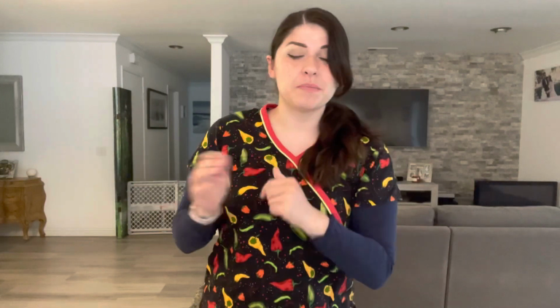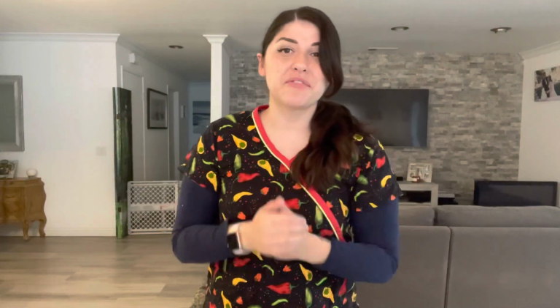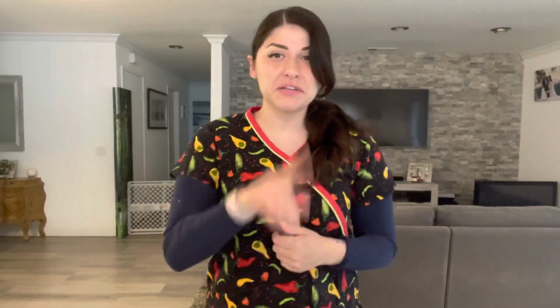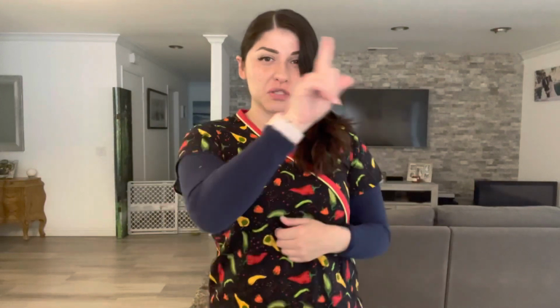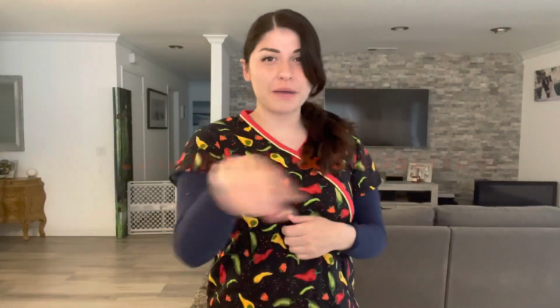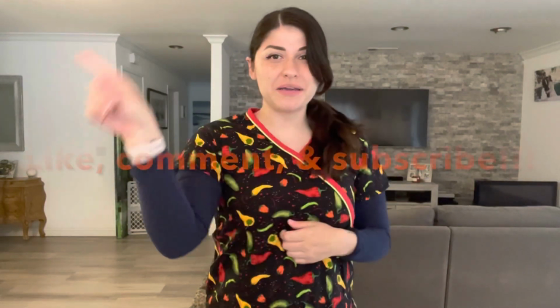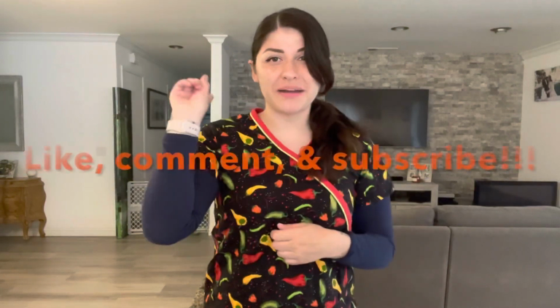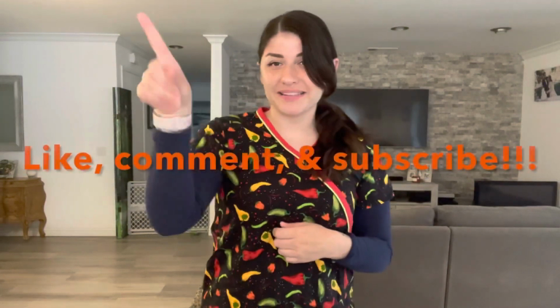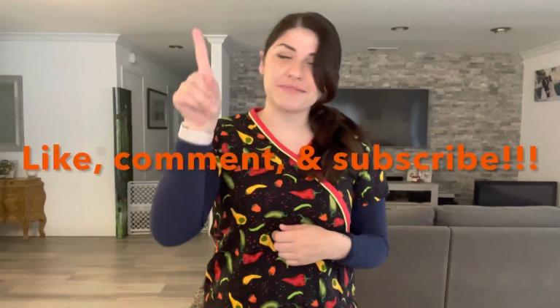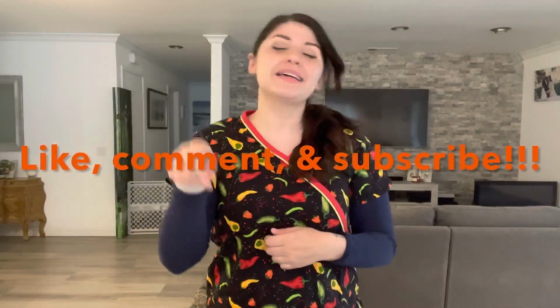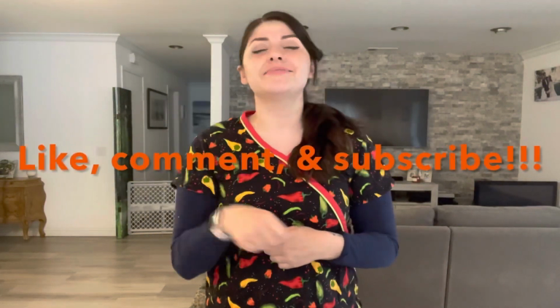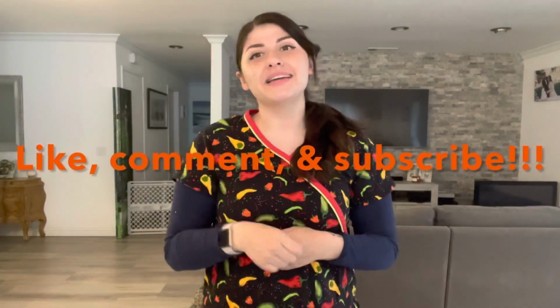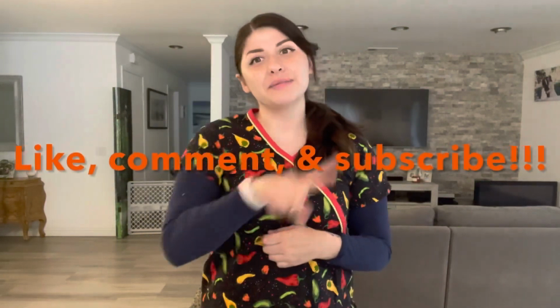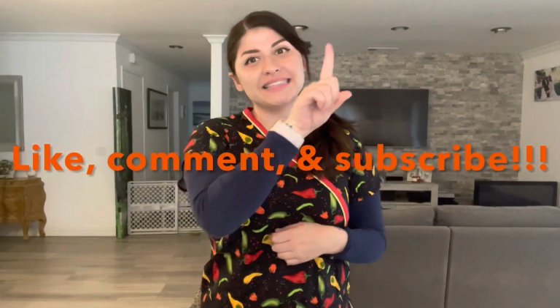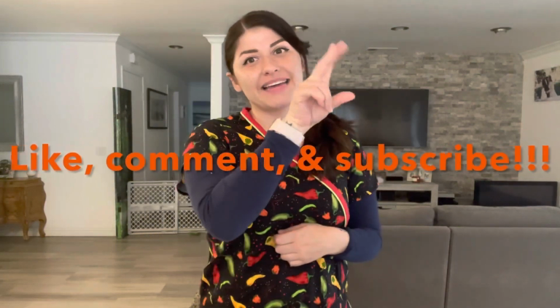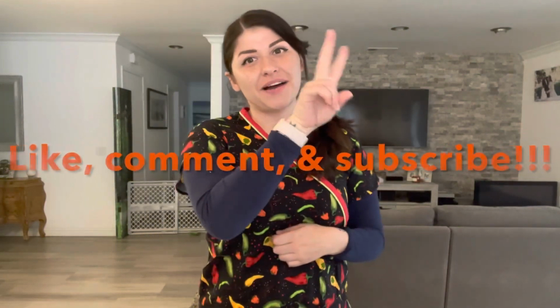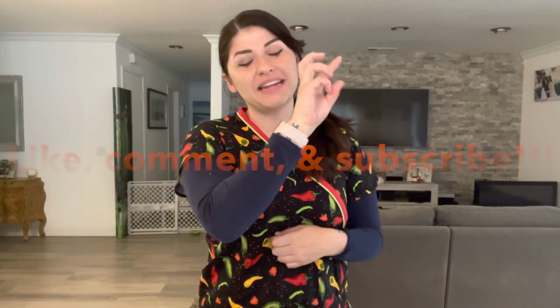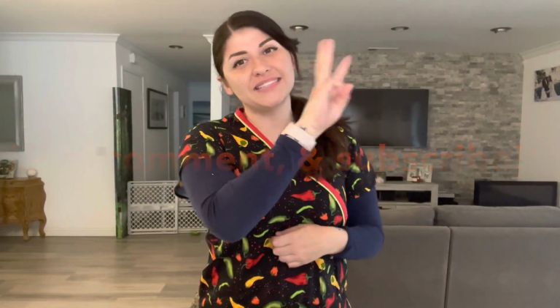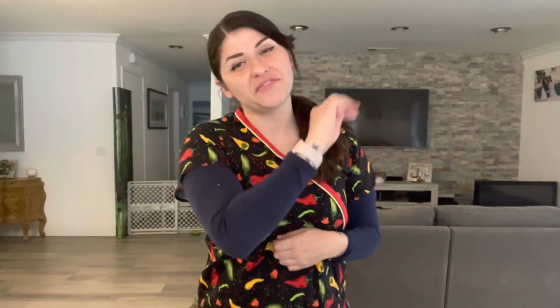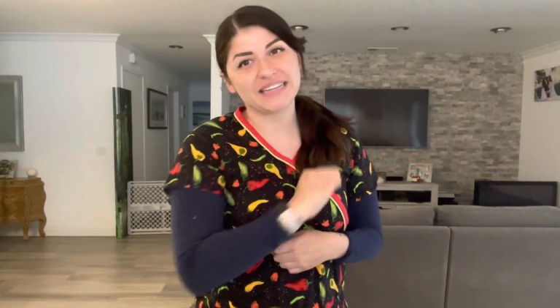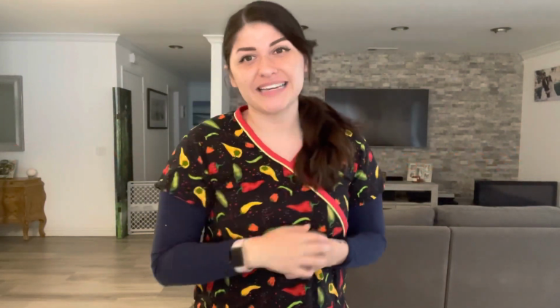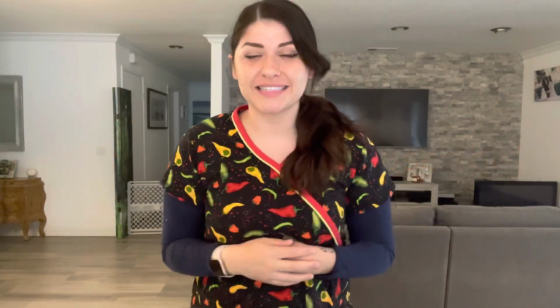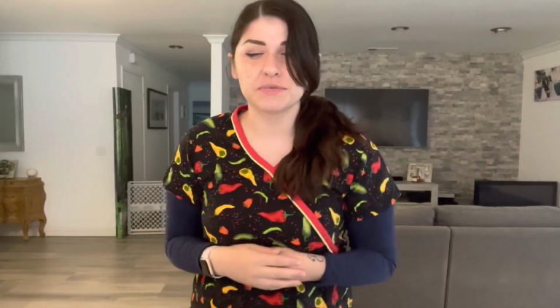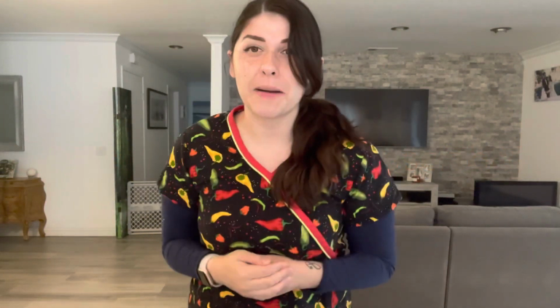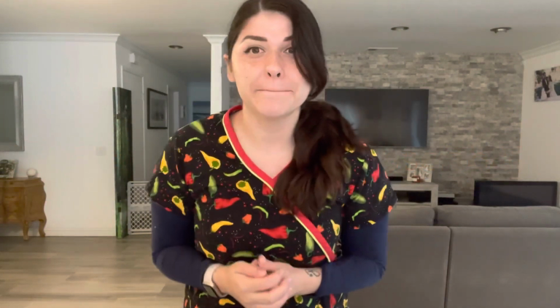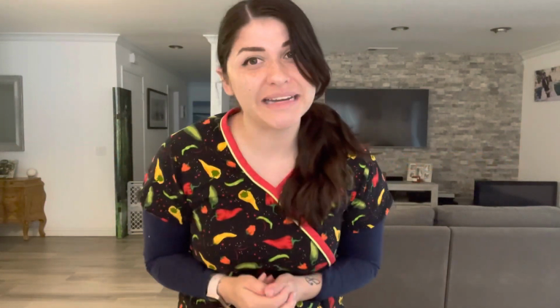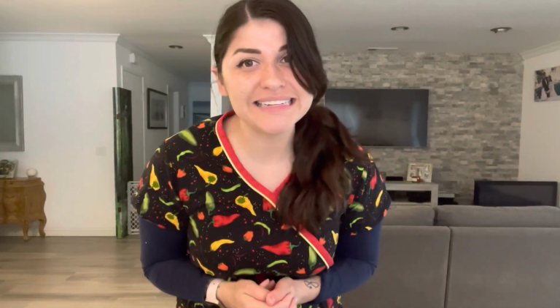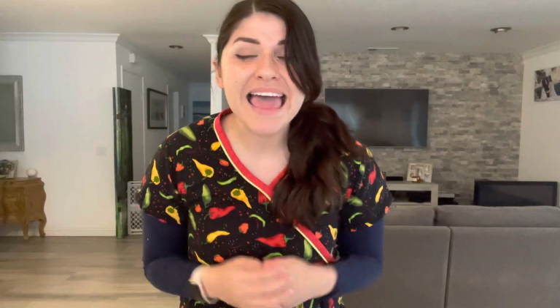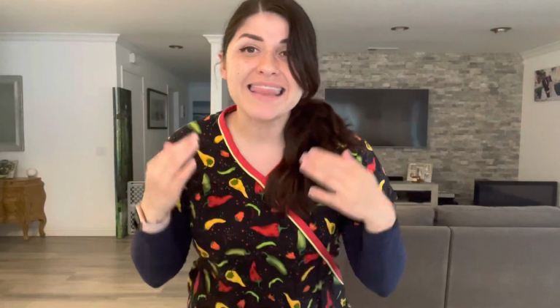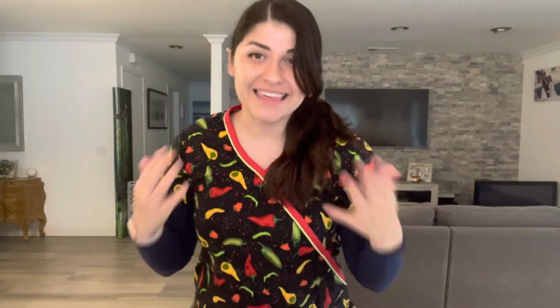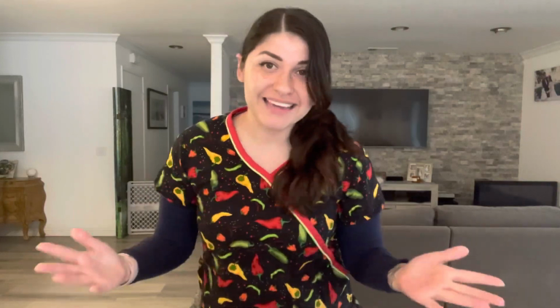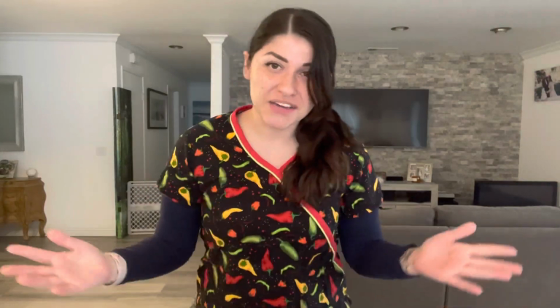But before you swipe me away, please like, comment, and don't forget to hit the subscribe button. Thank you.